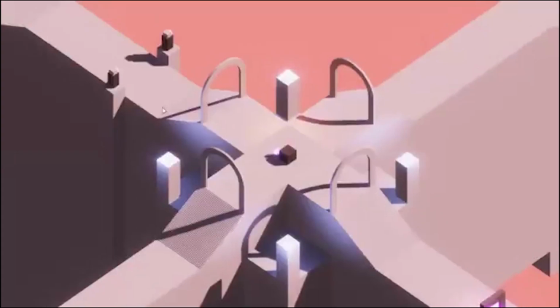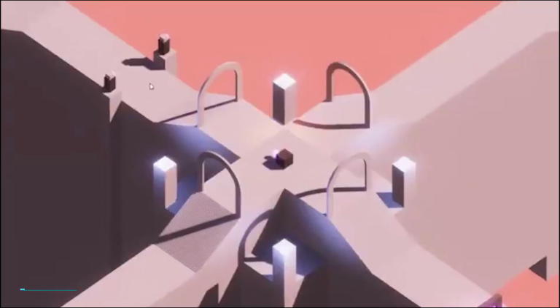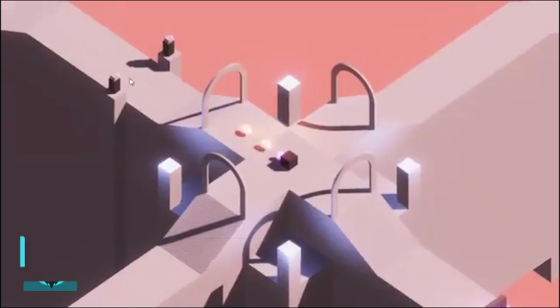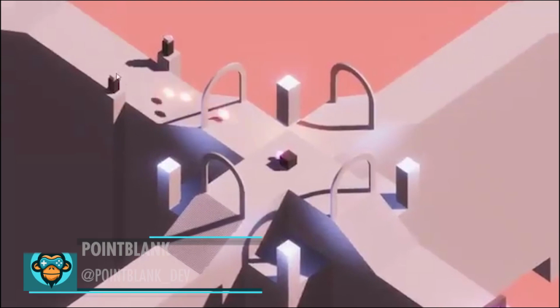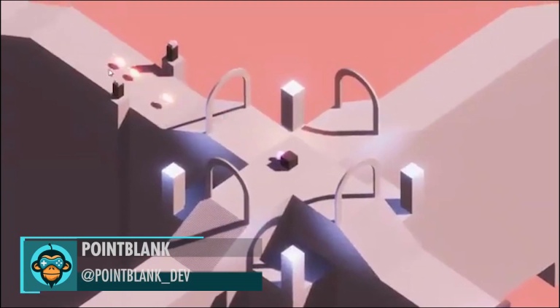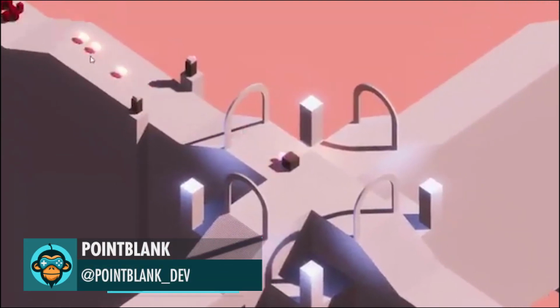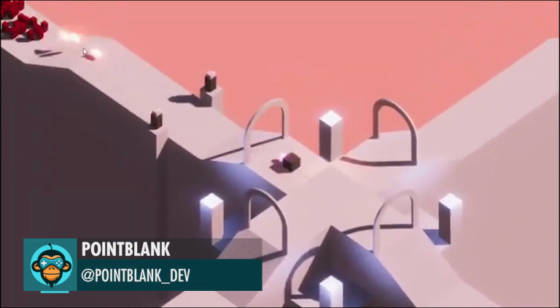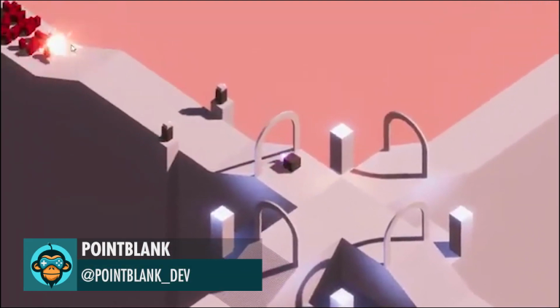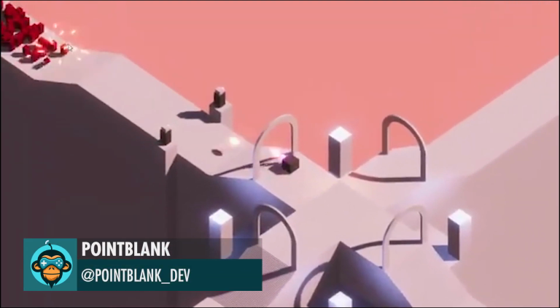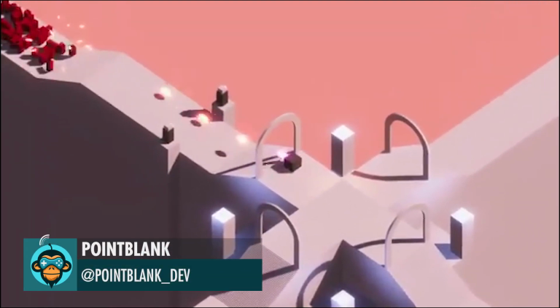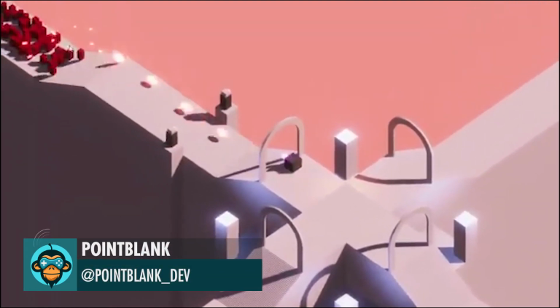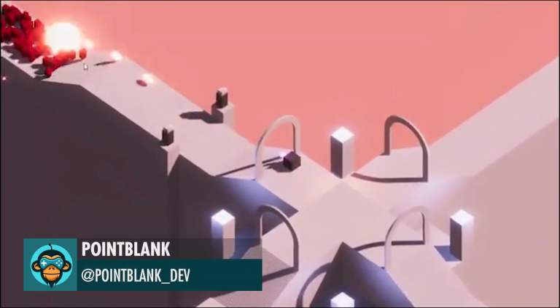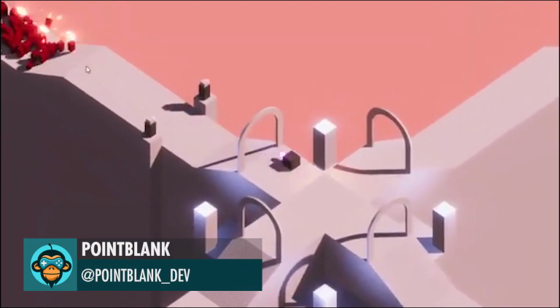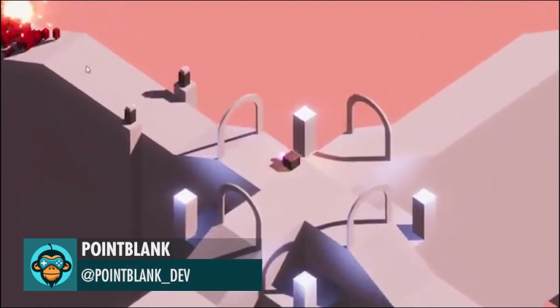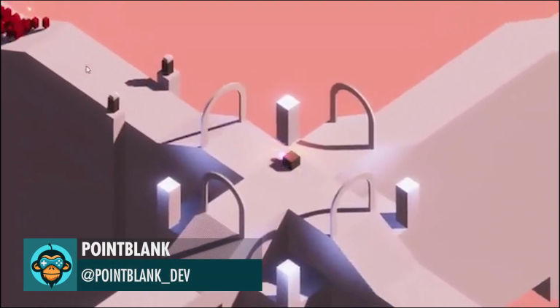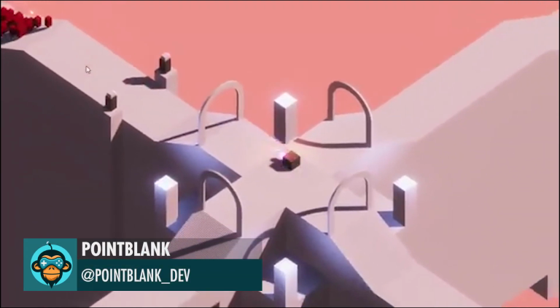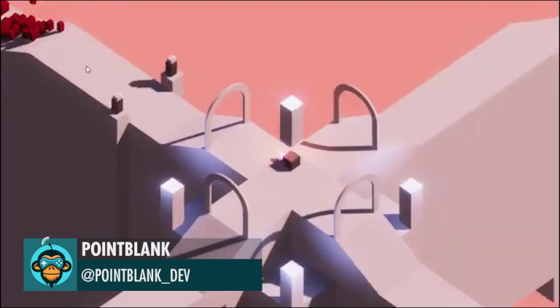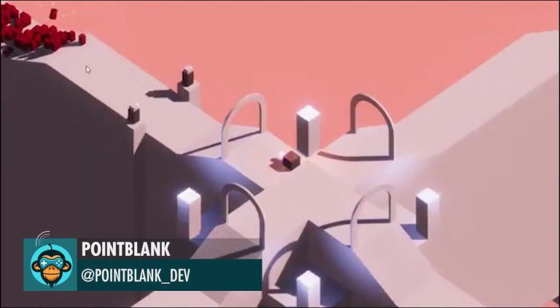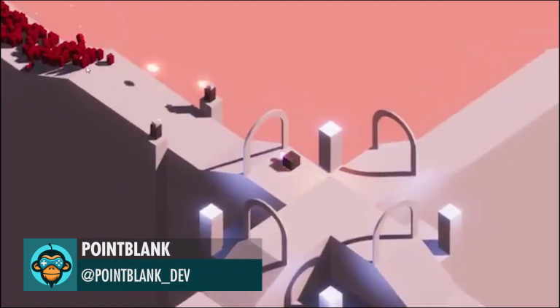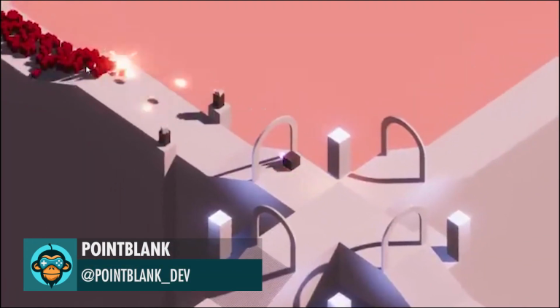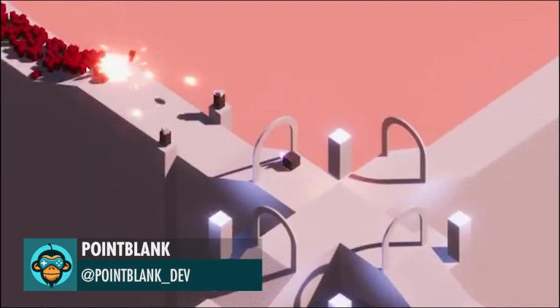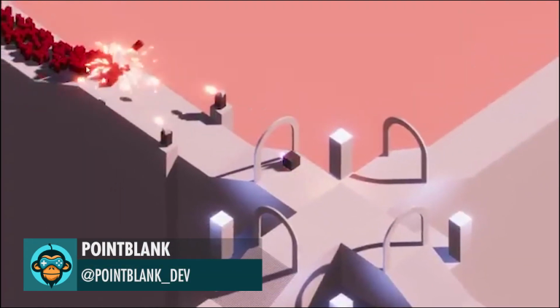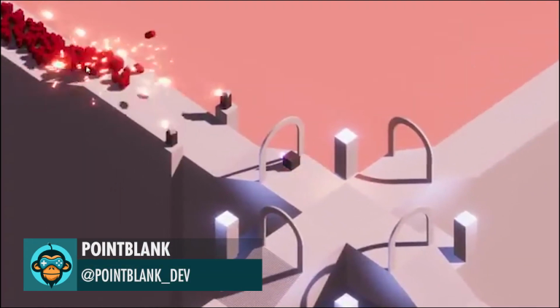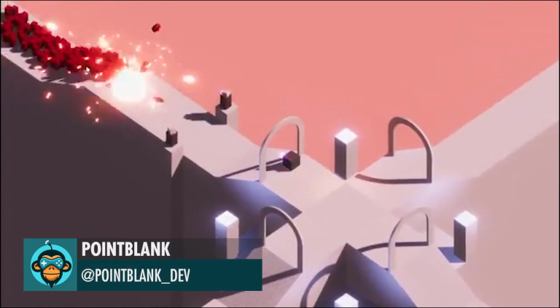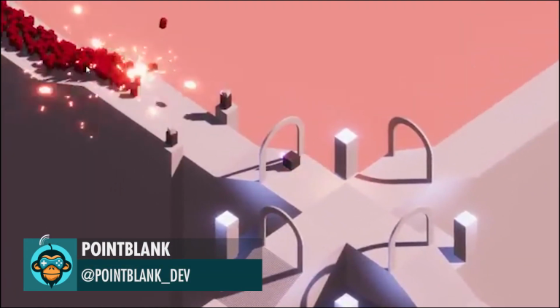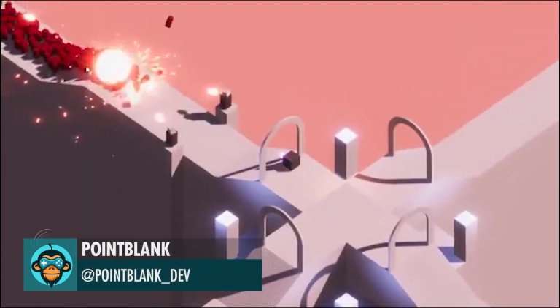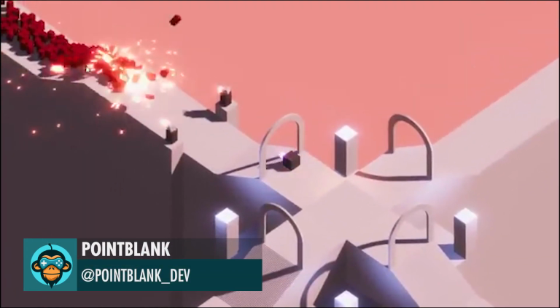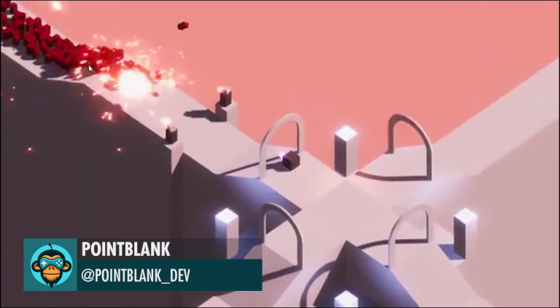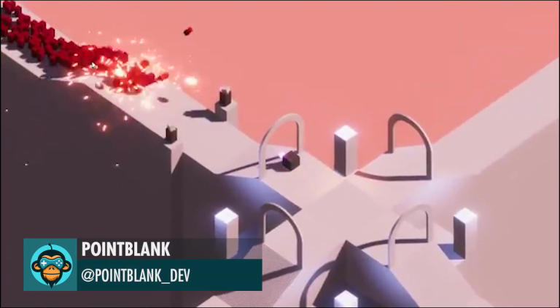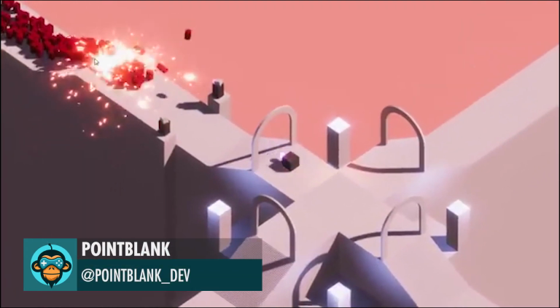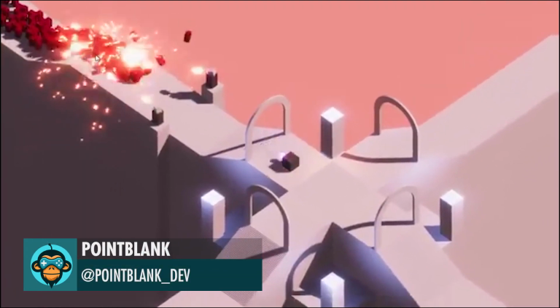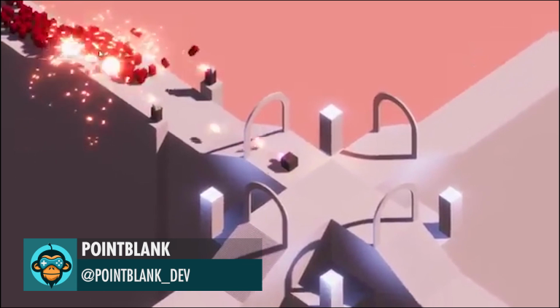Point Blank shows off a really neat tower defense game with hundreds of spawned enemies.